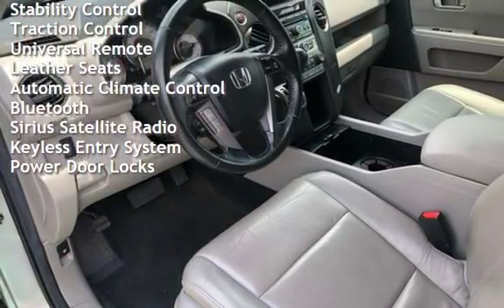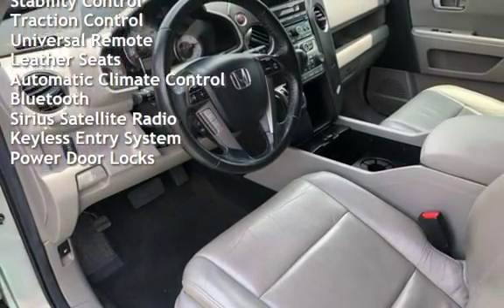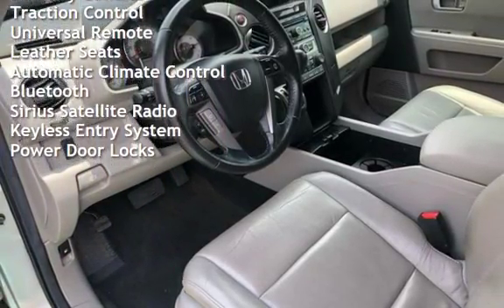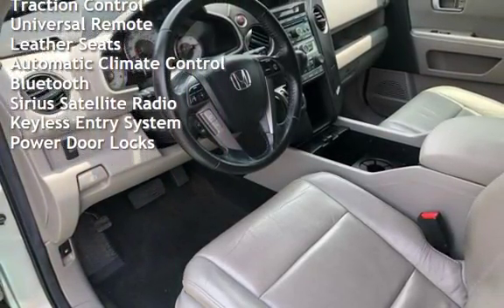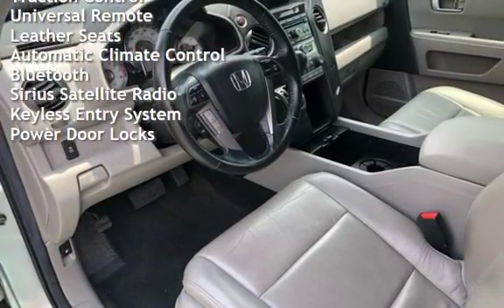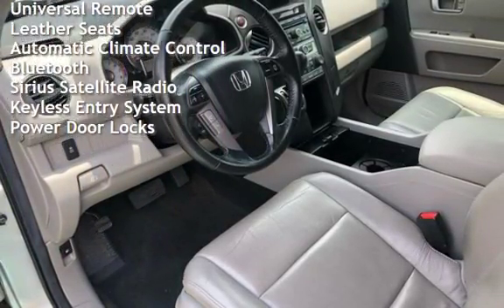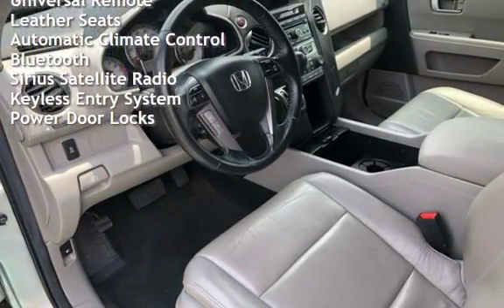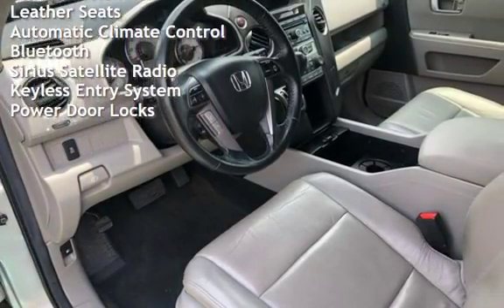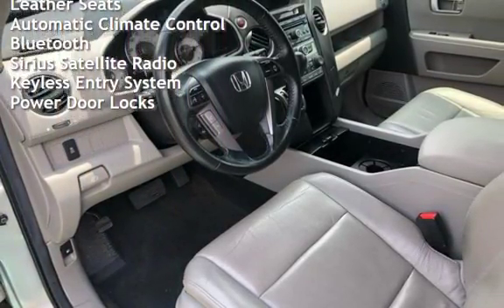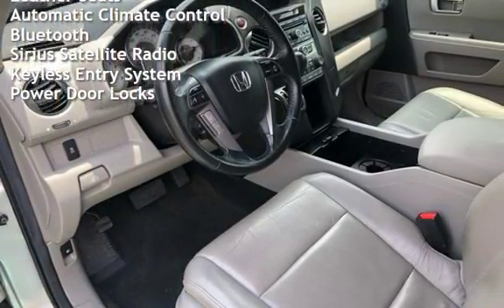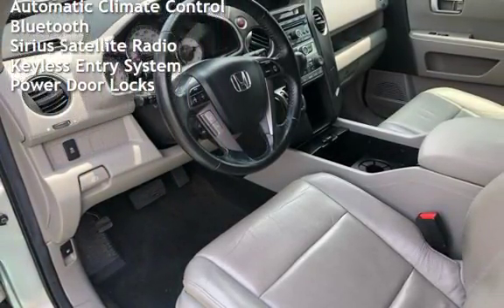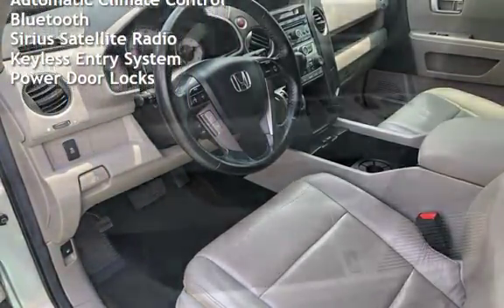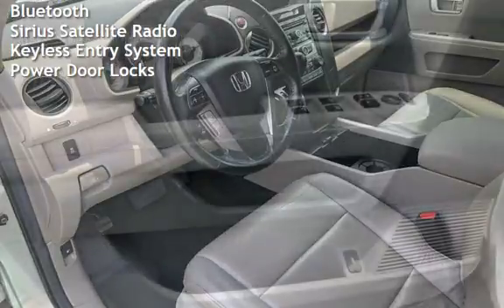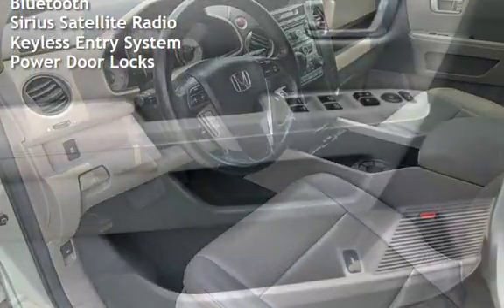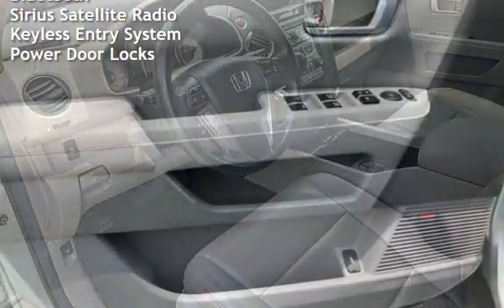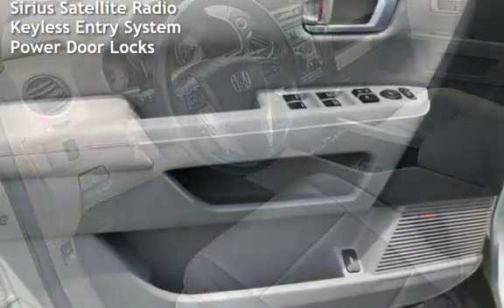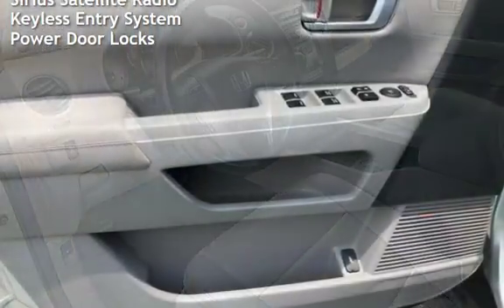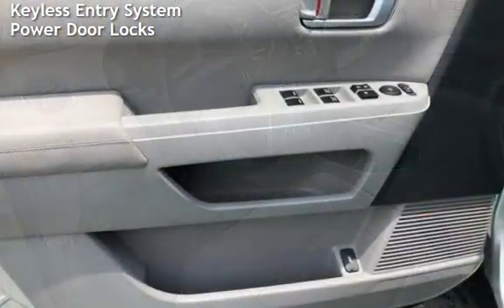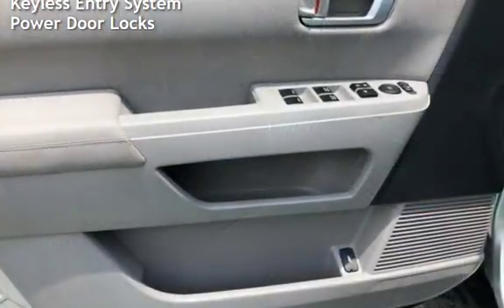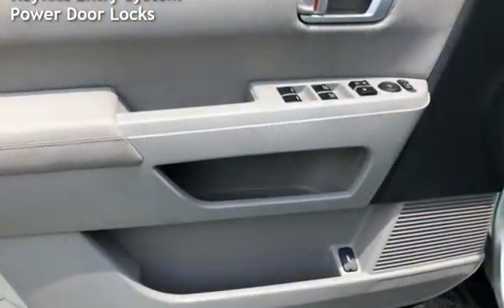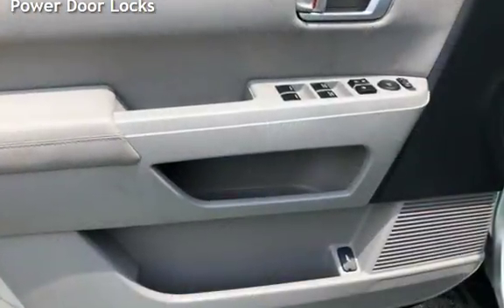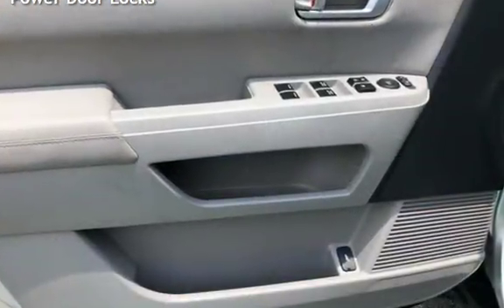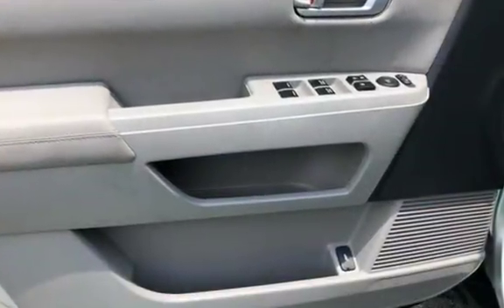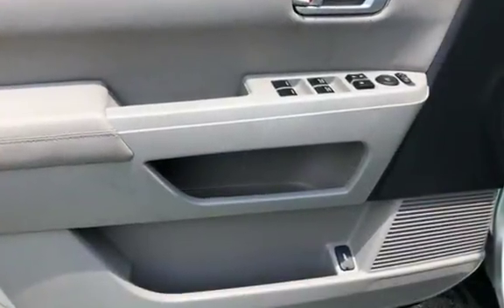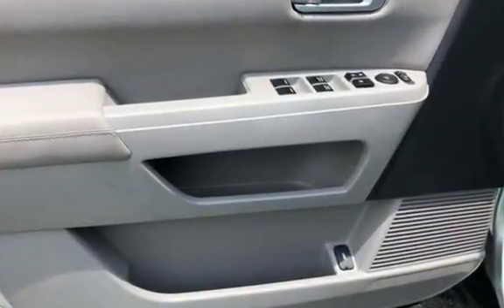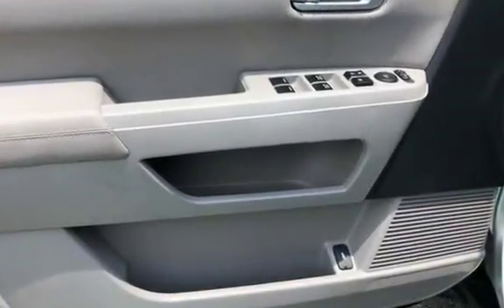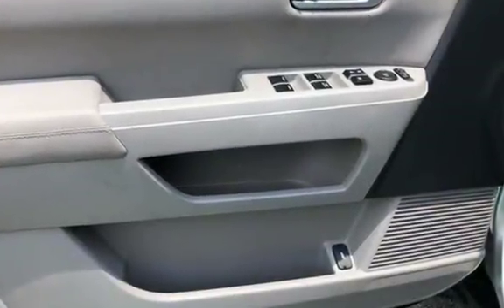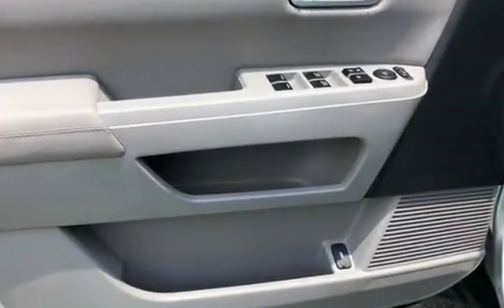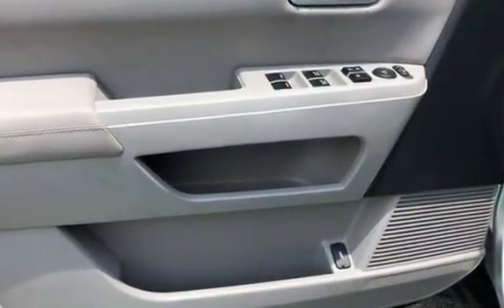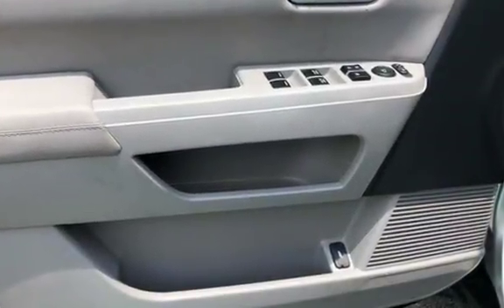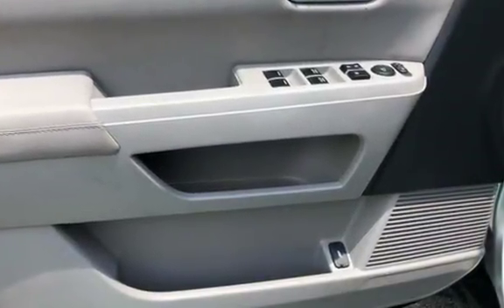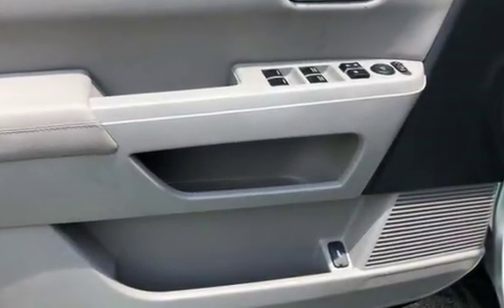Leather seats, automatic climate control, Bluetooth, Sirius satellite radio, keyless entry, and power door locks.